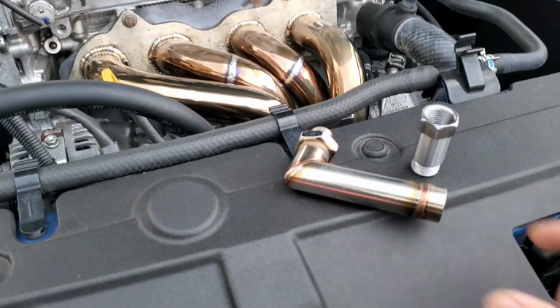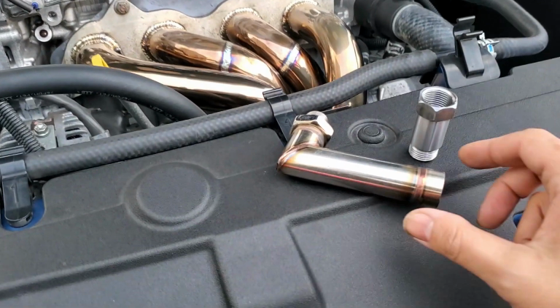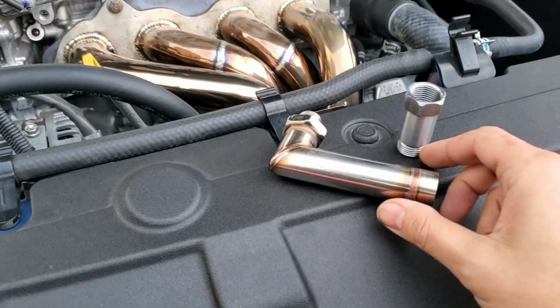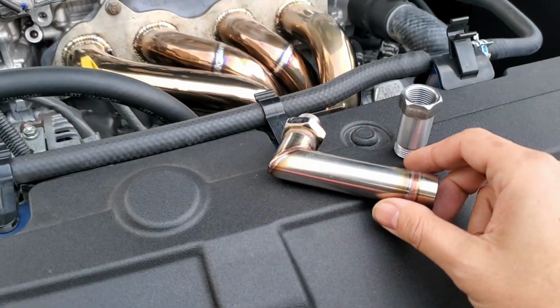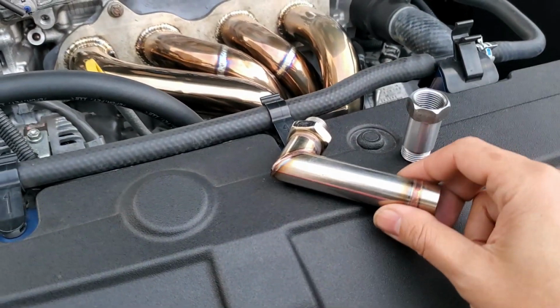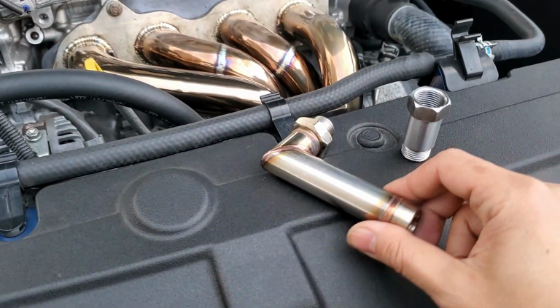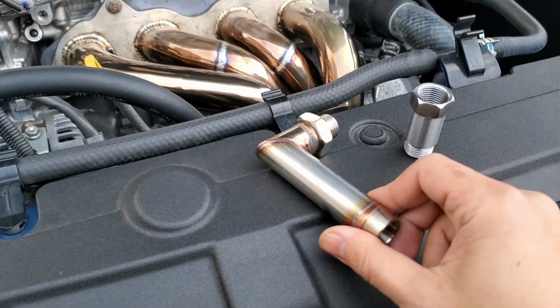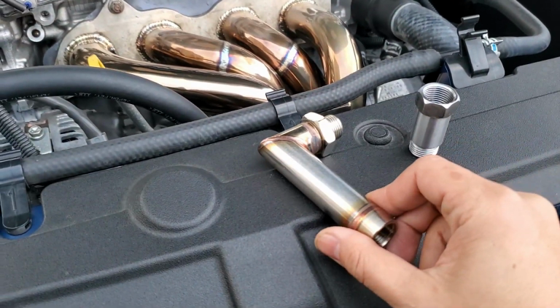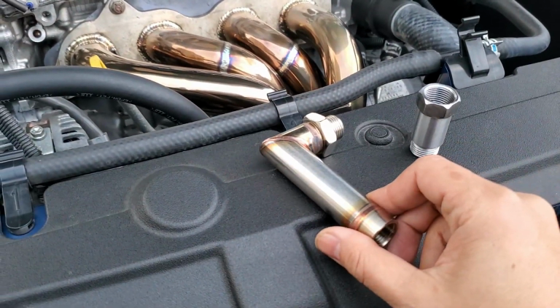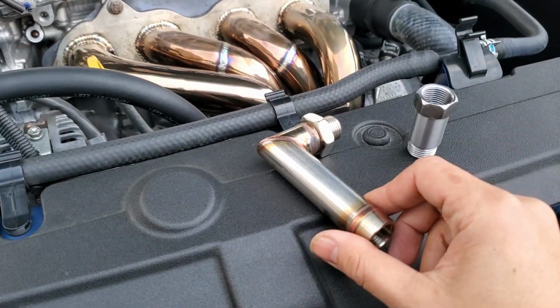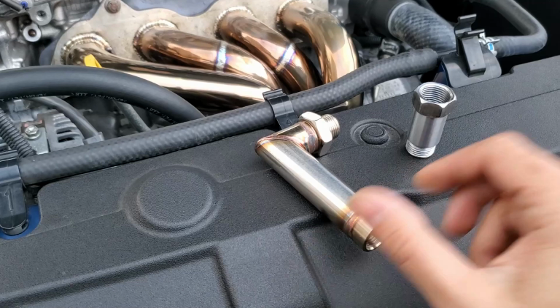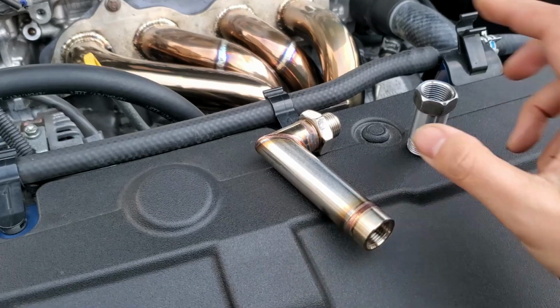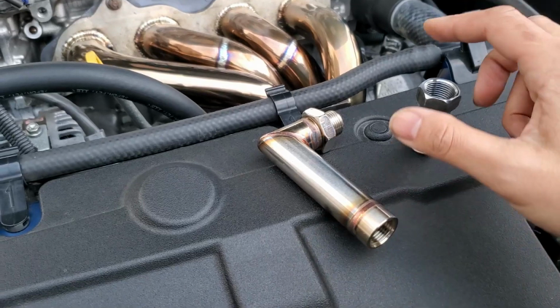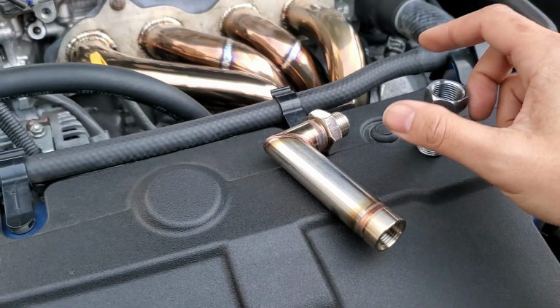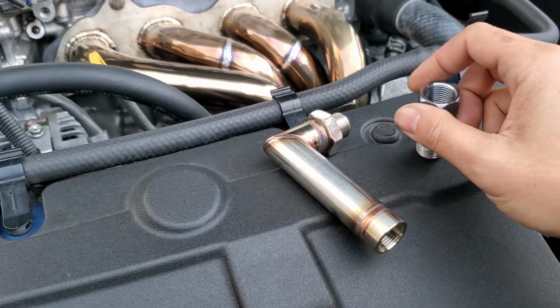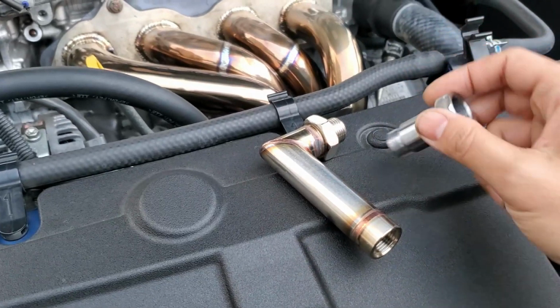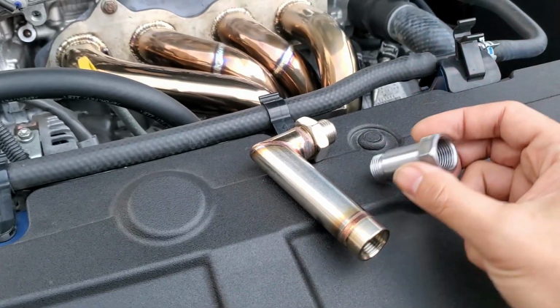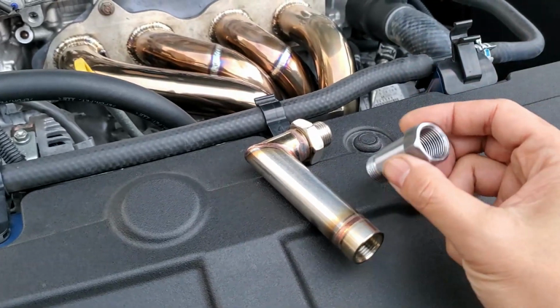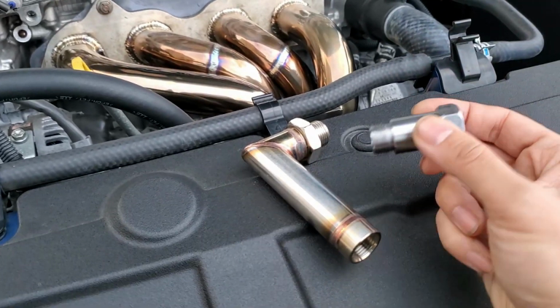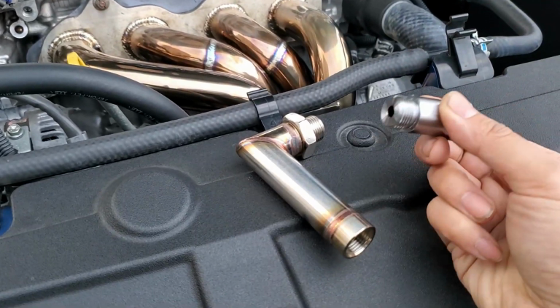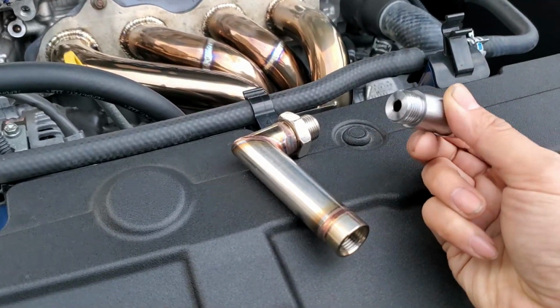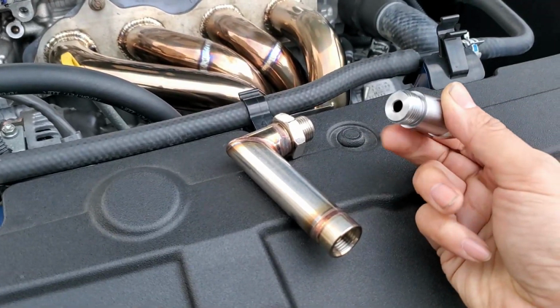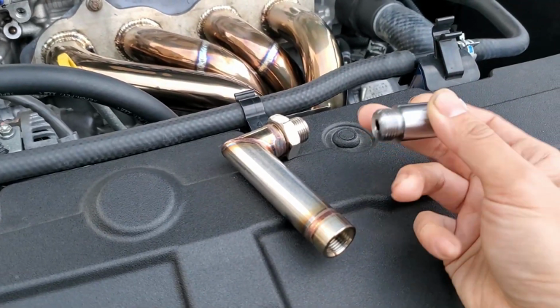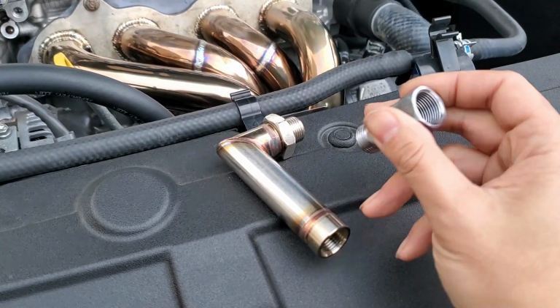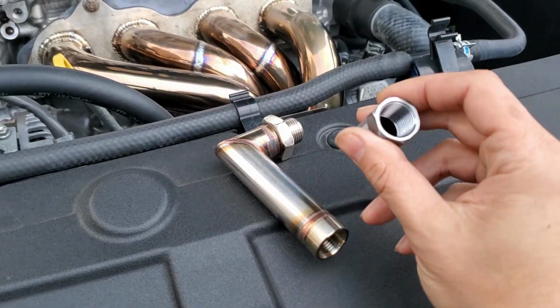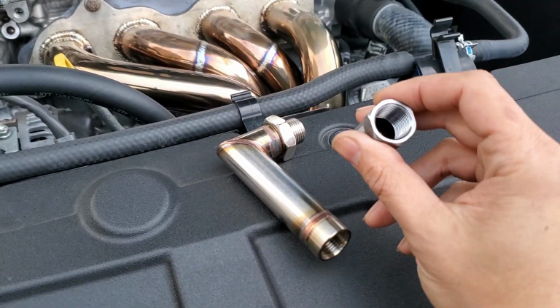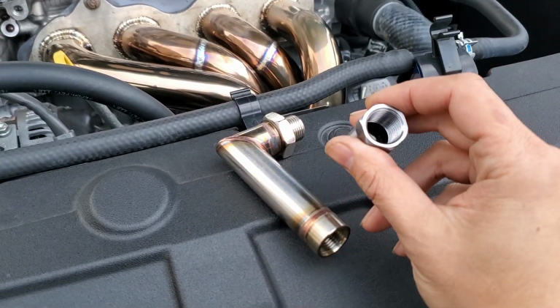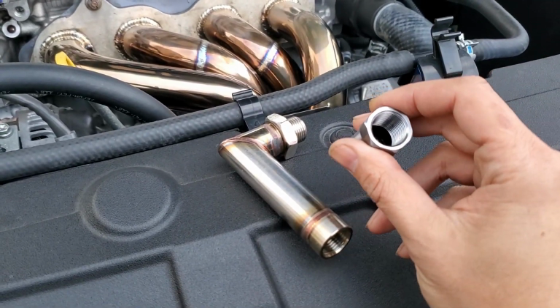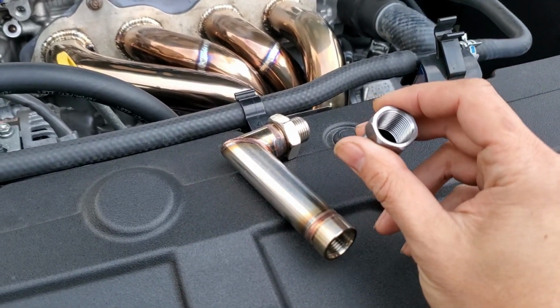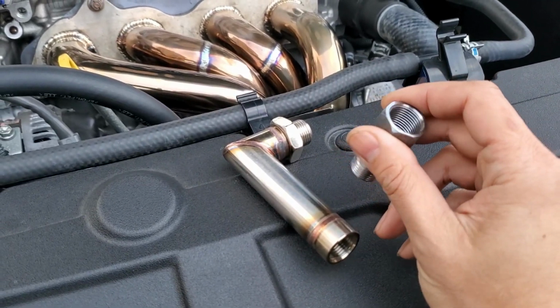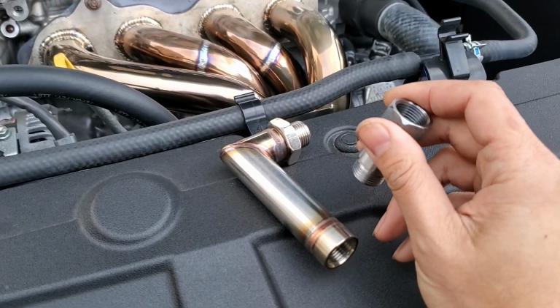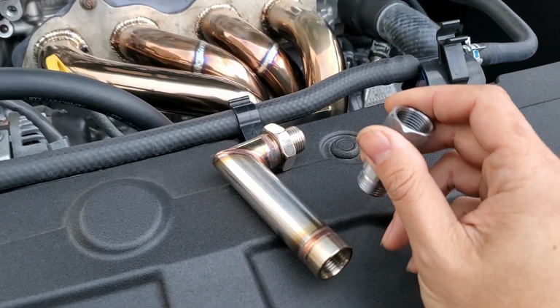My friend Albert is installing this Weapon R spacer, but I've dug out my extra spacer because I'm expecting some clearance issues with the install.